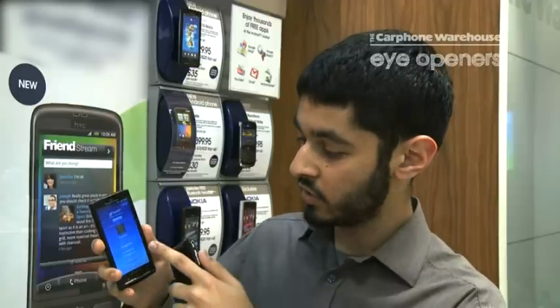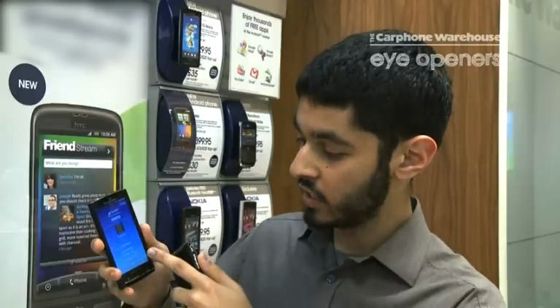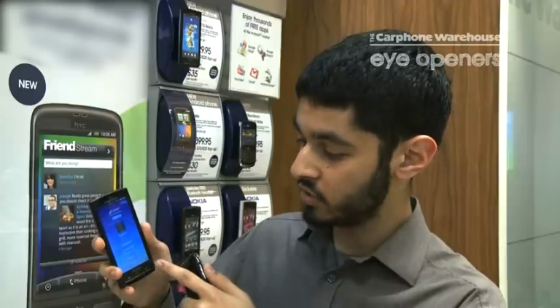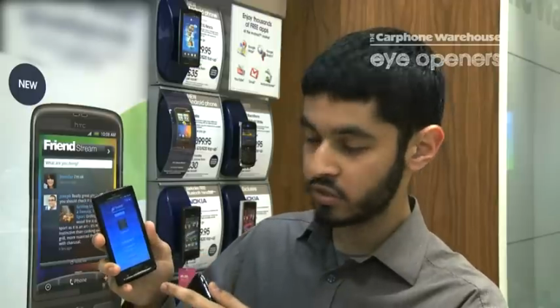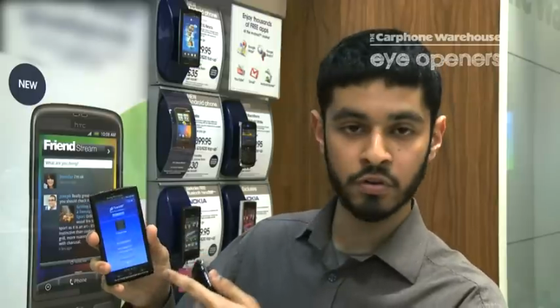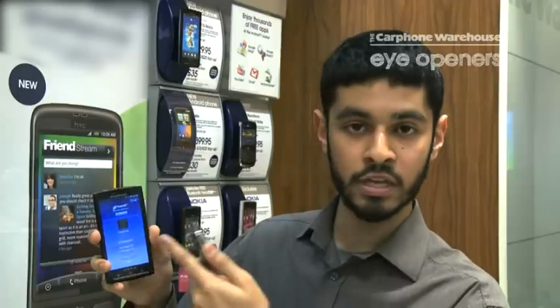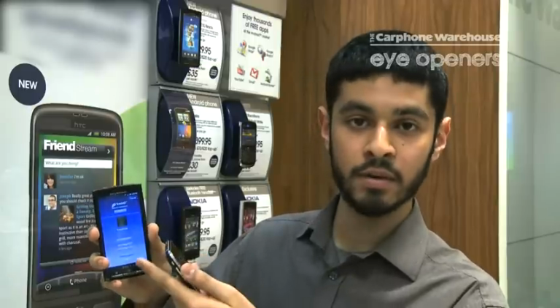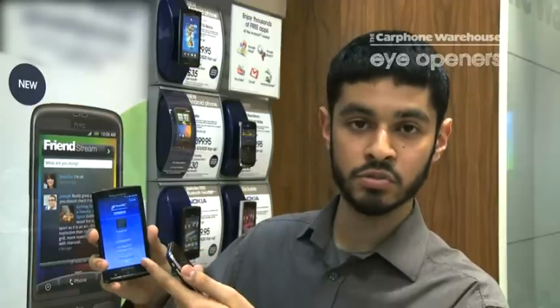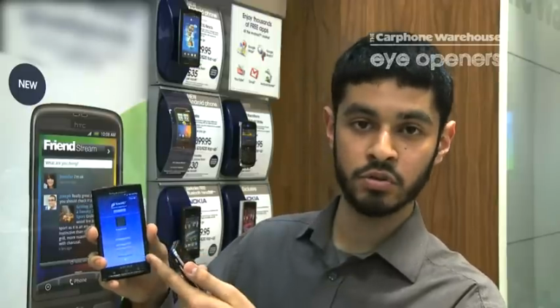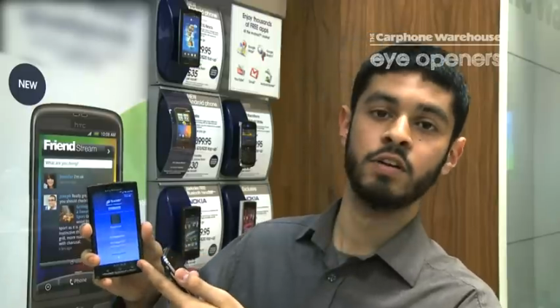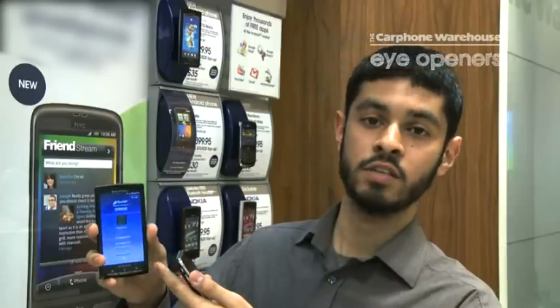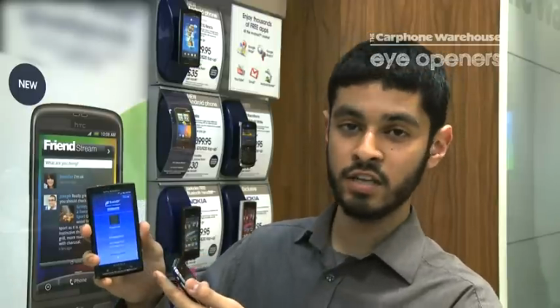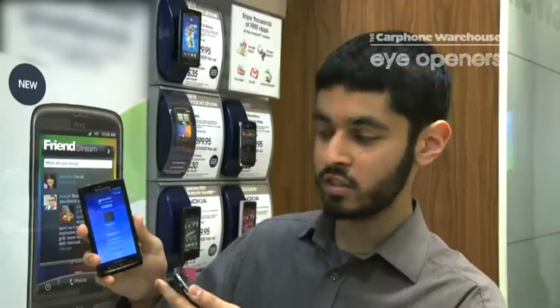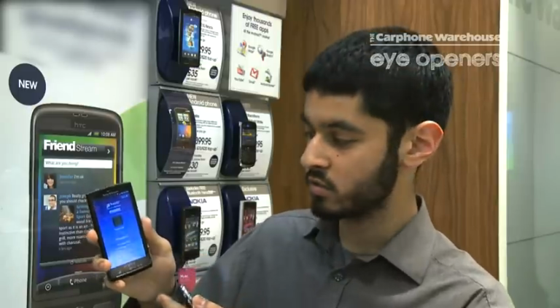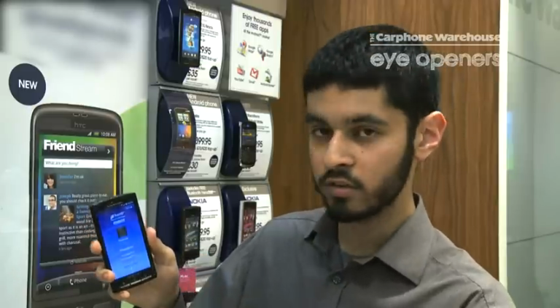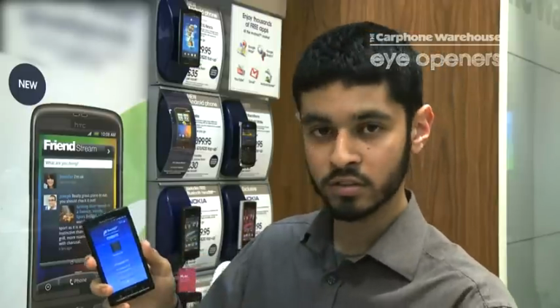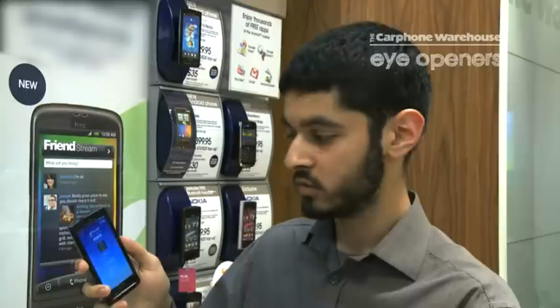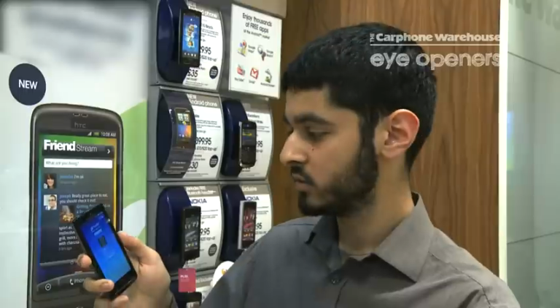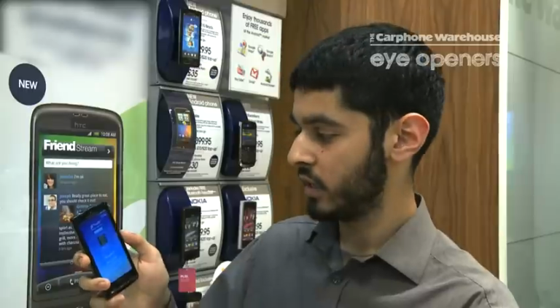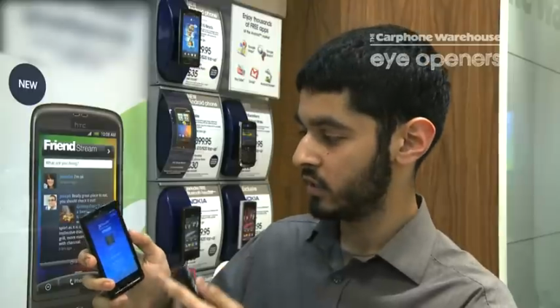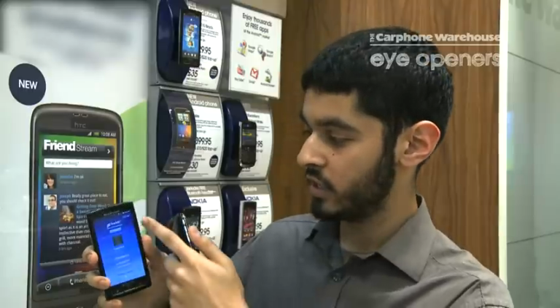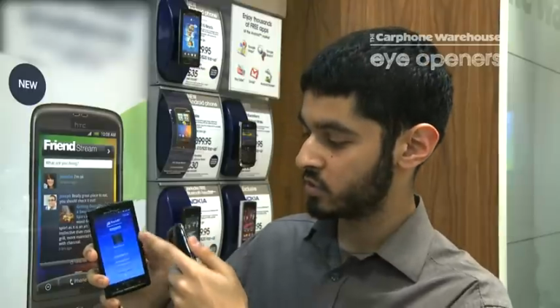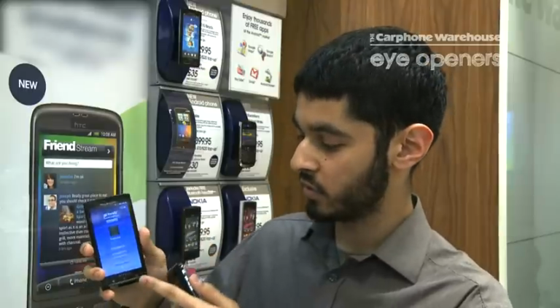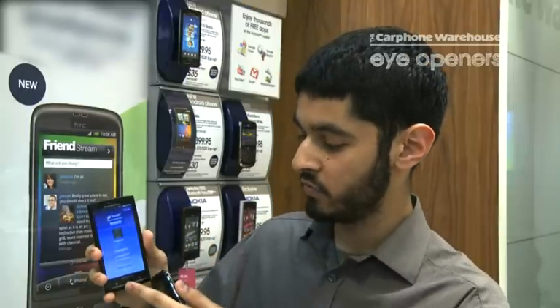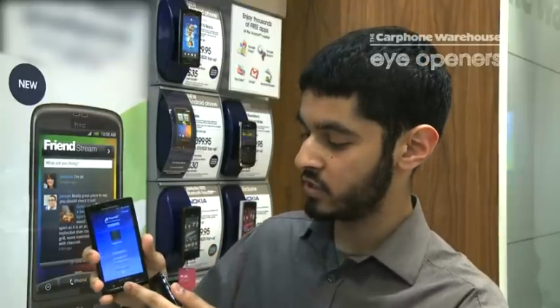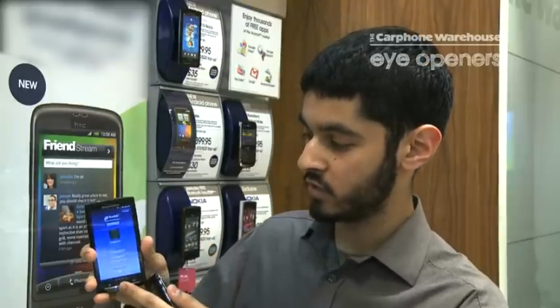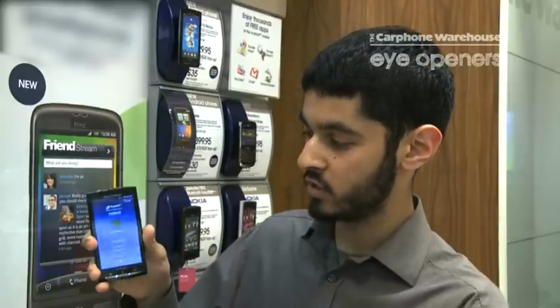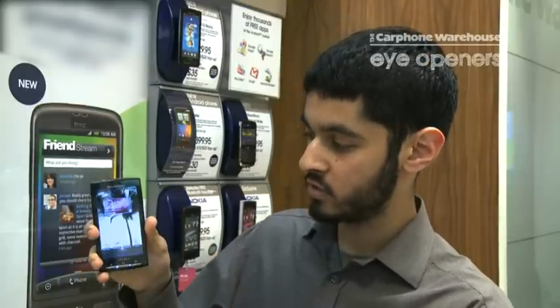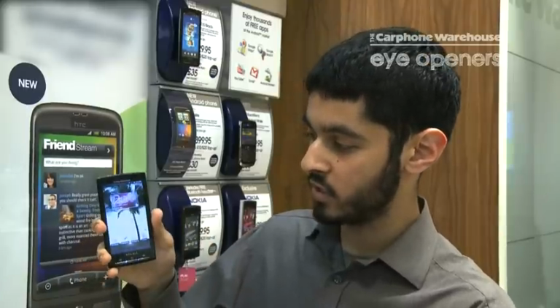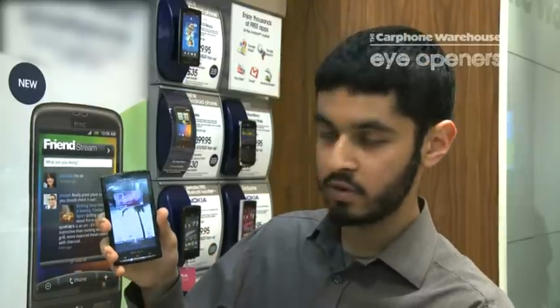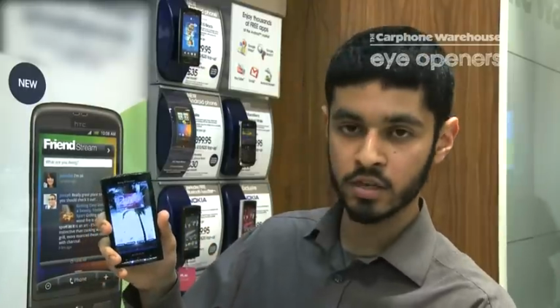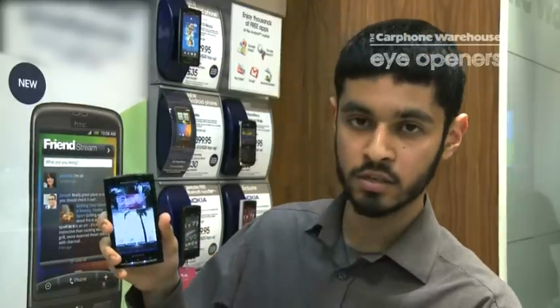And you can download it straight to your phone or email the song to your friend saying, hey, check this song out. And yeah, it's just one of the great features of the Sony Xperia X10.